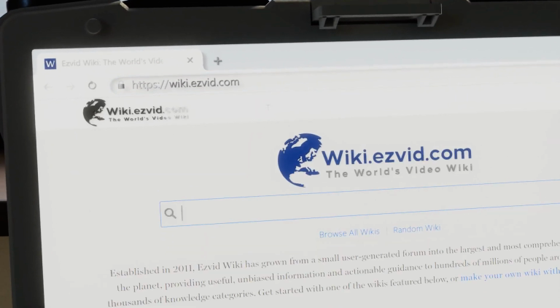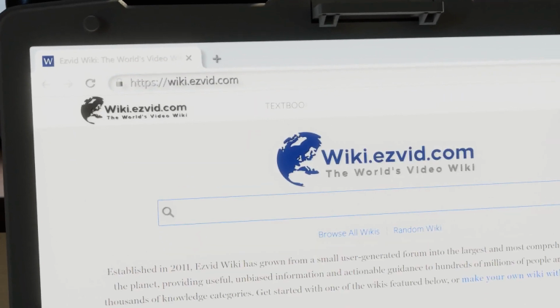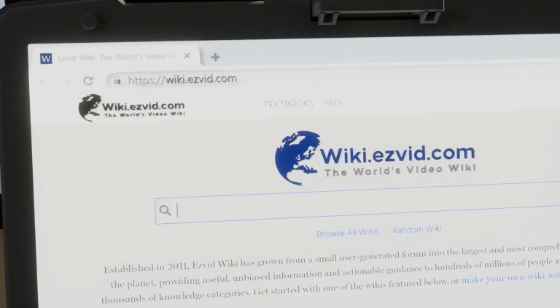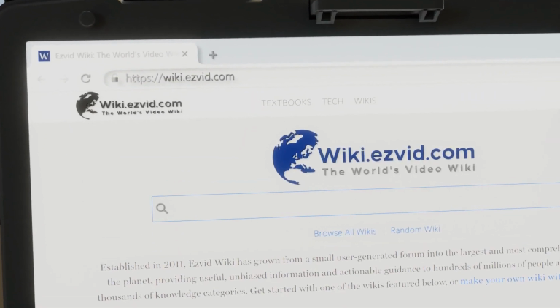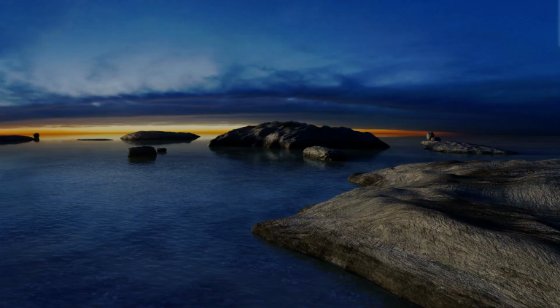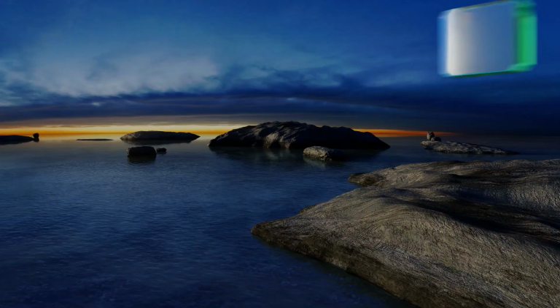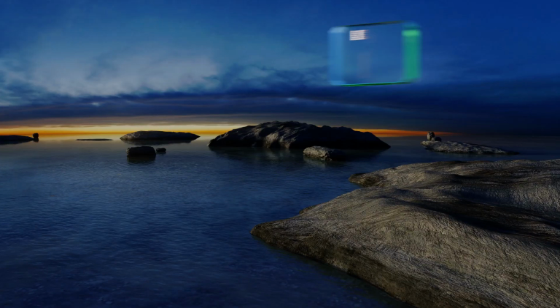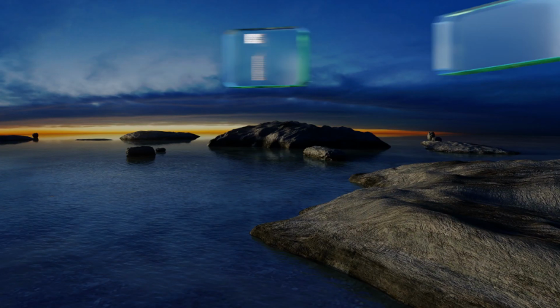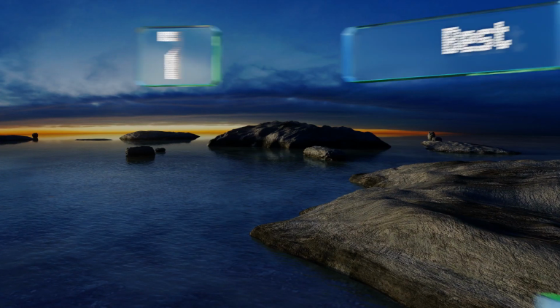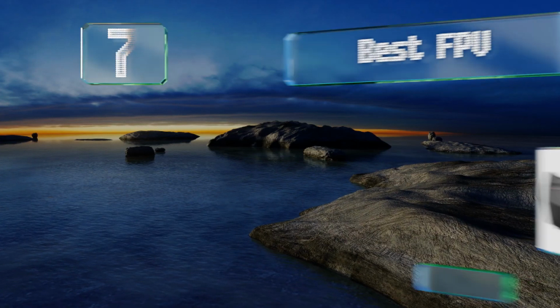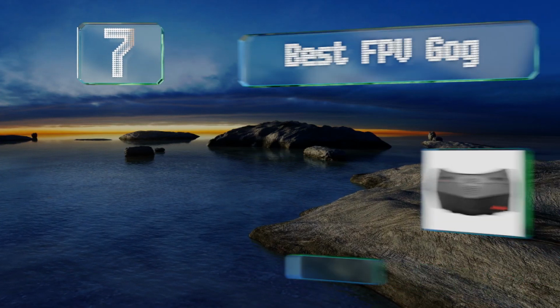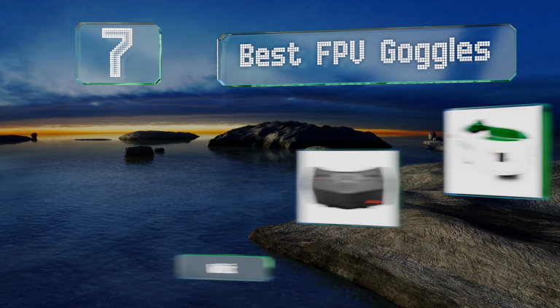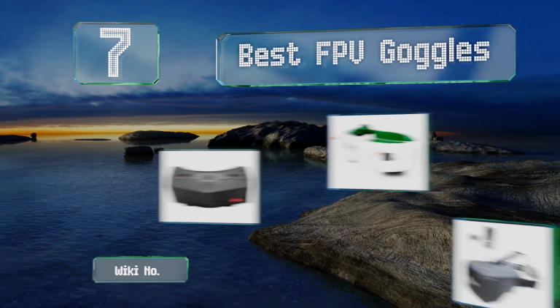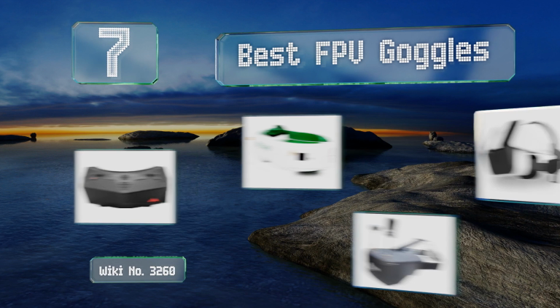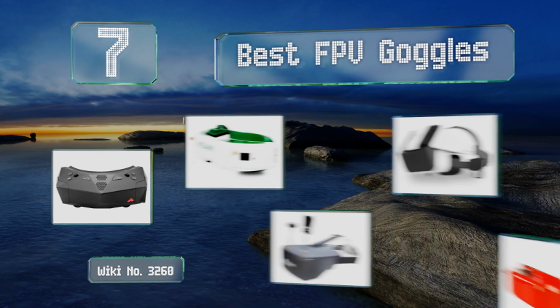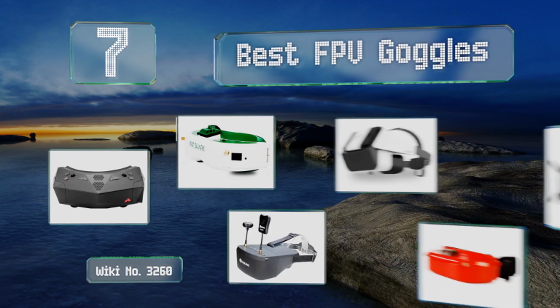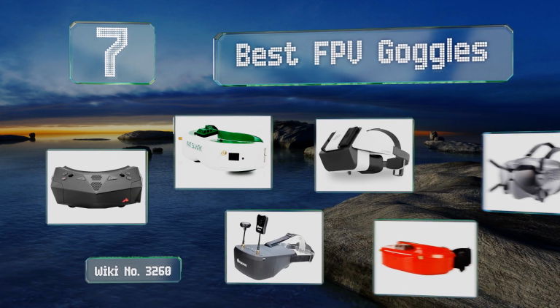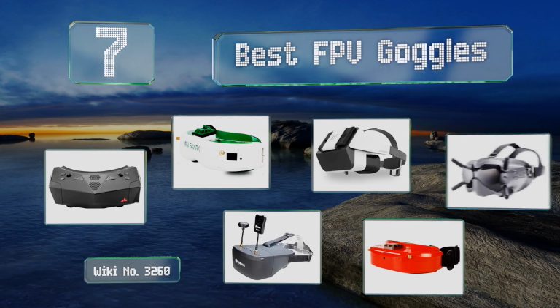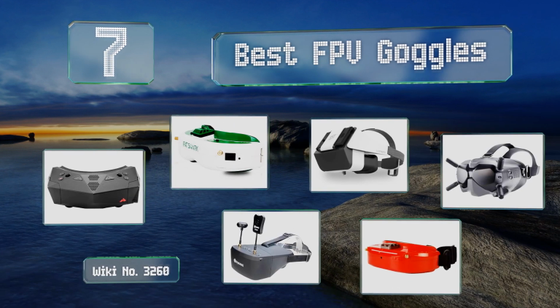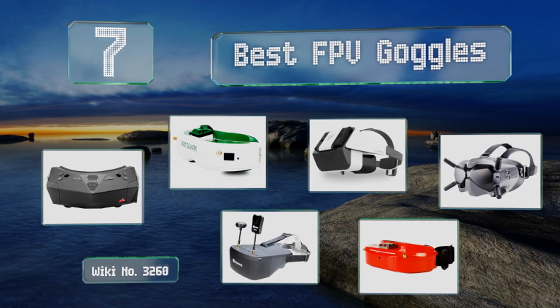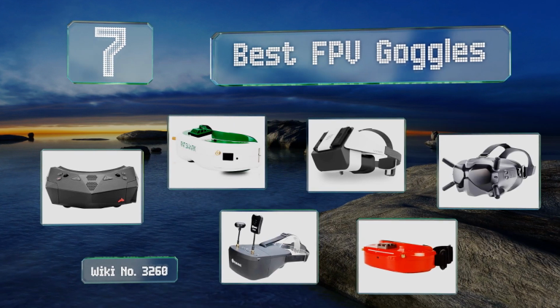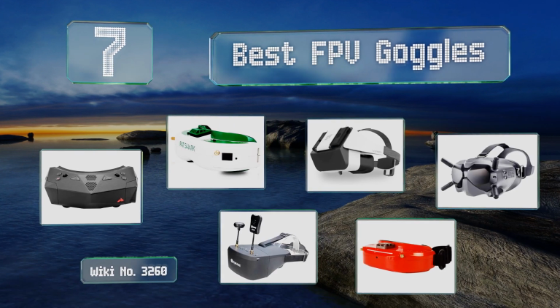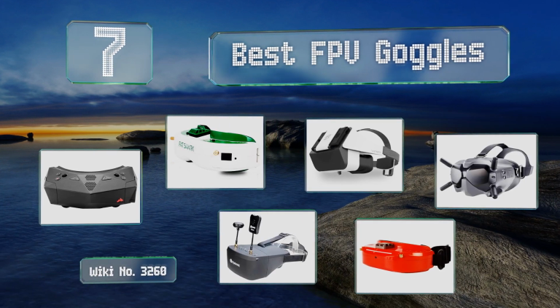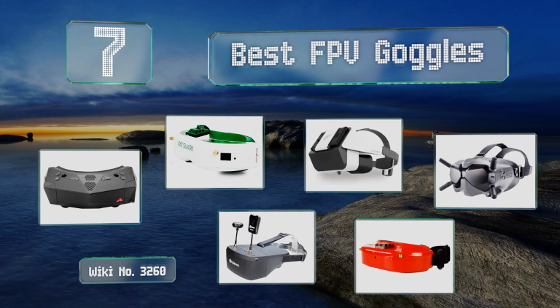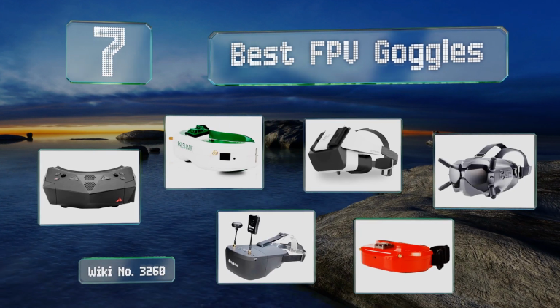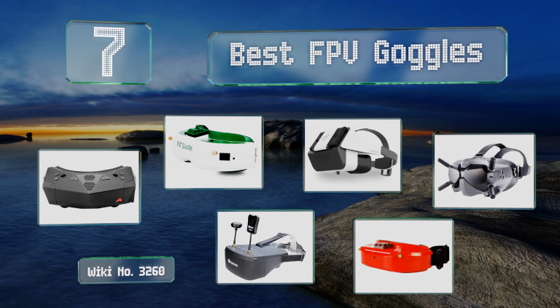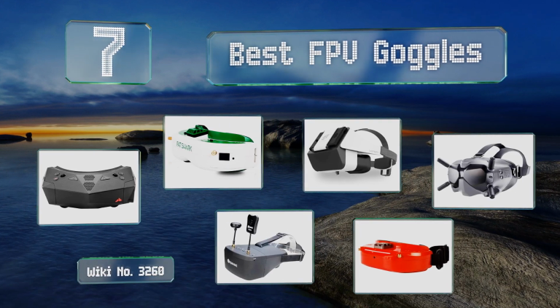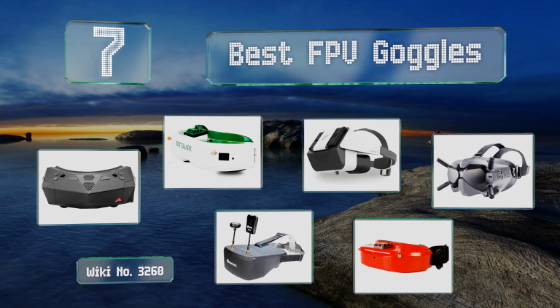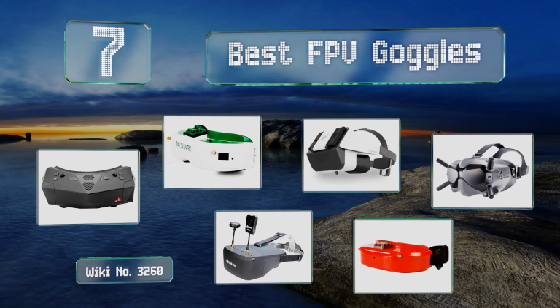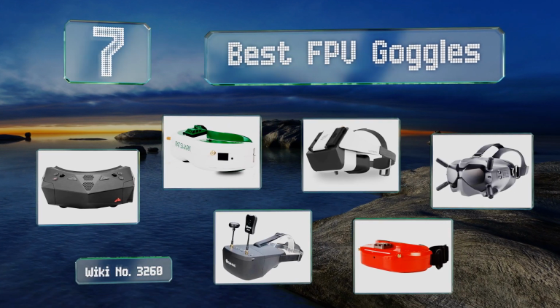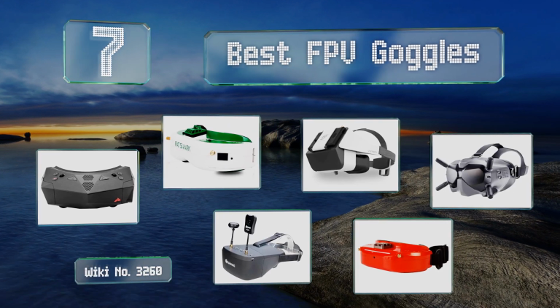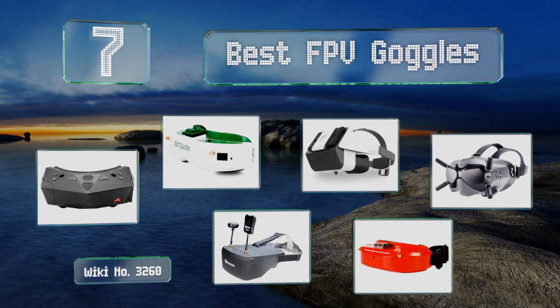EasyVid presents the seven best FPV goggles. Let's get started with the list.